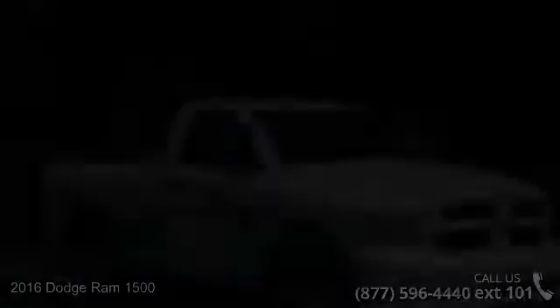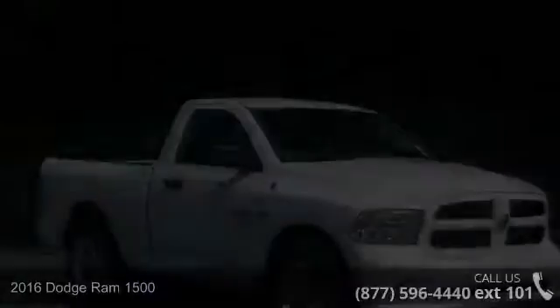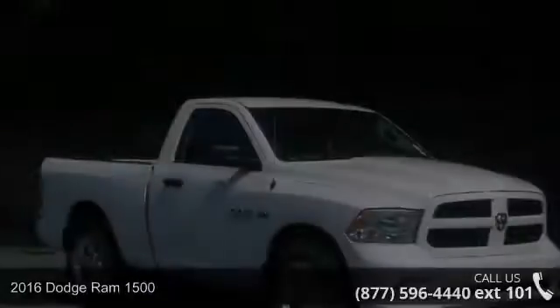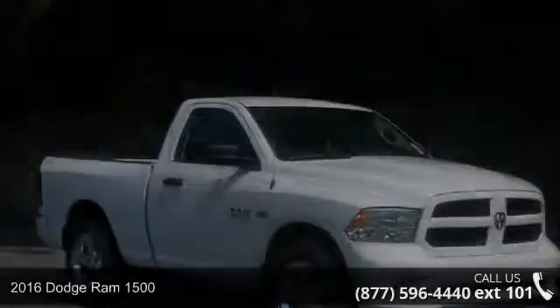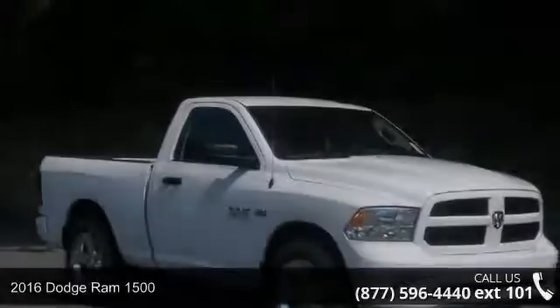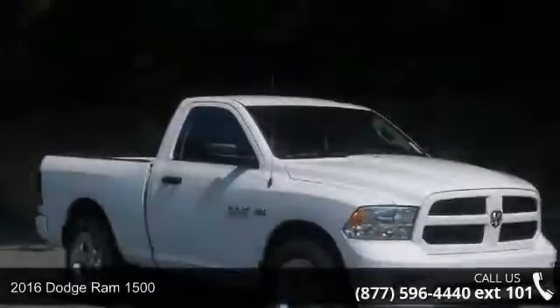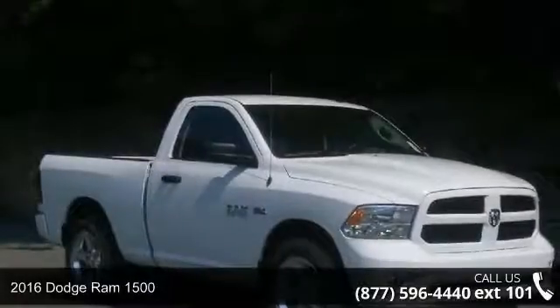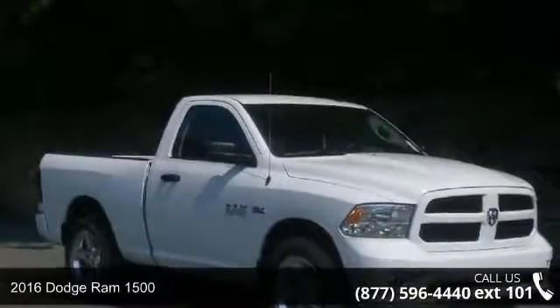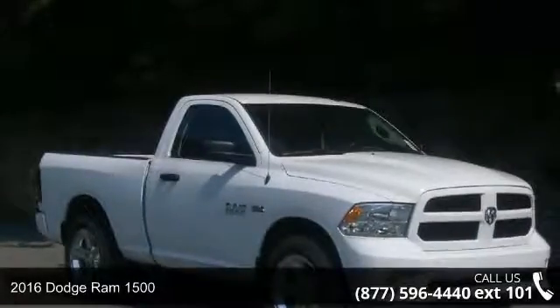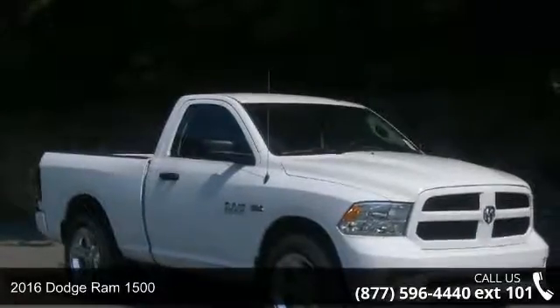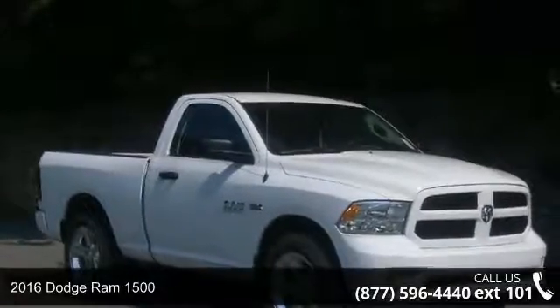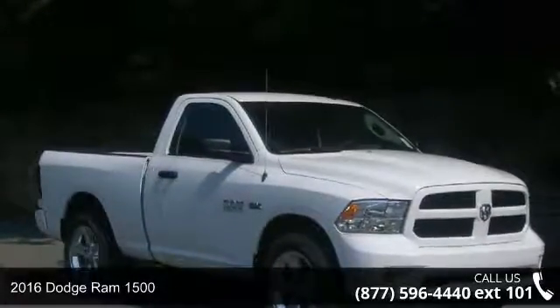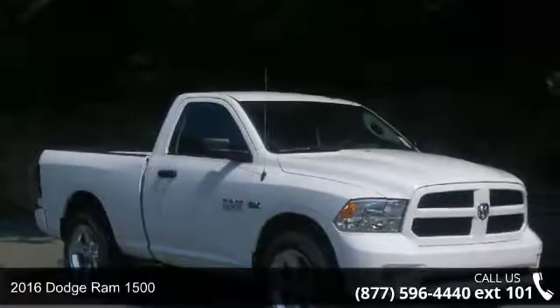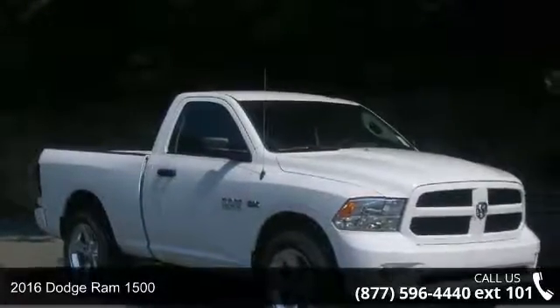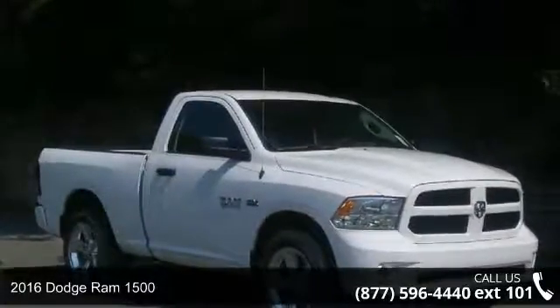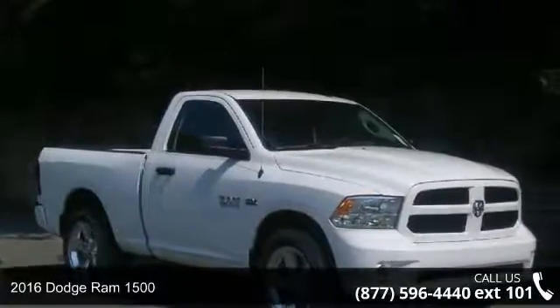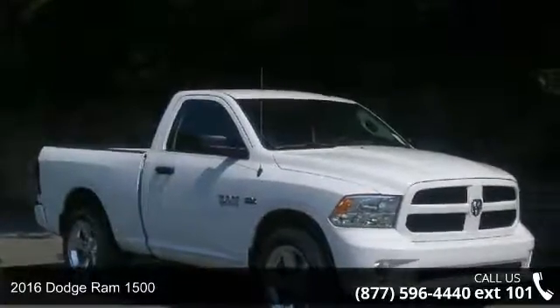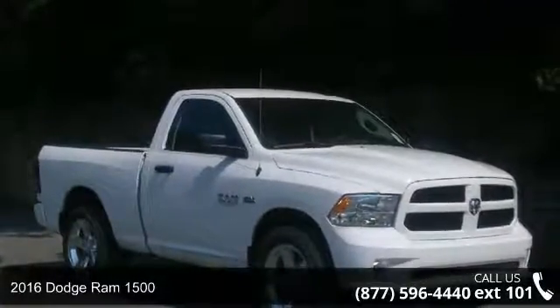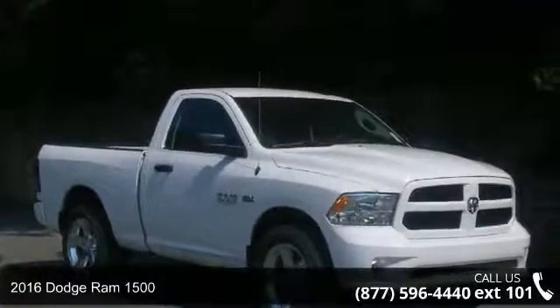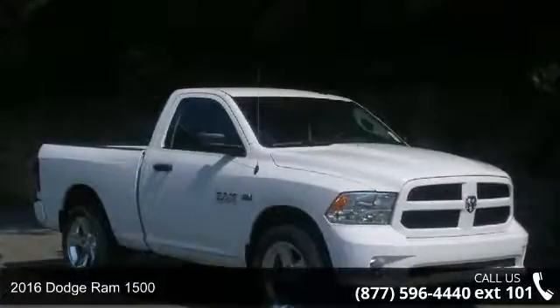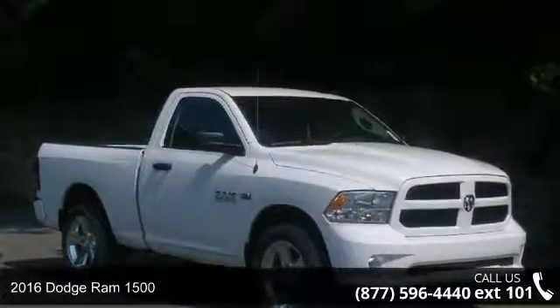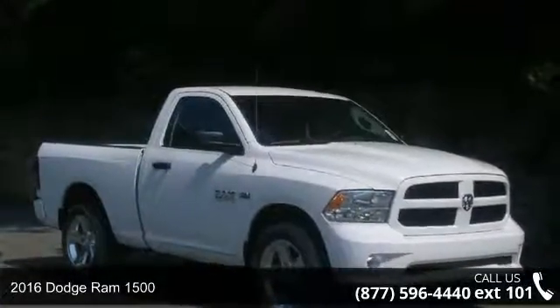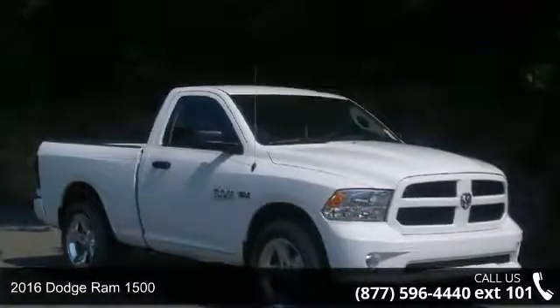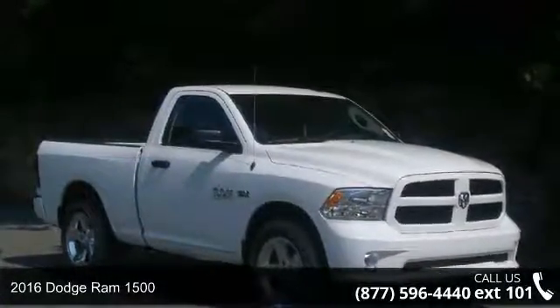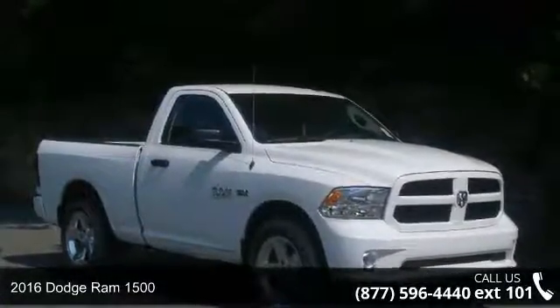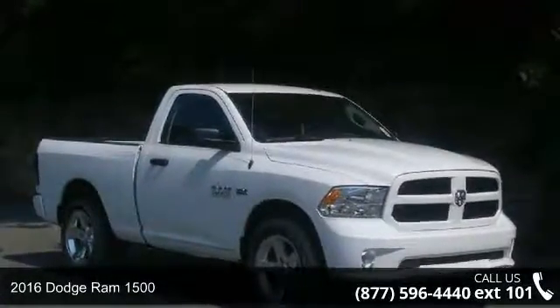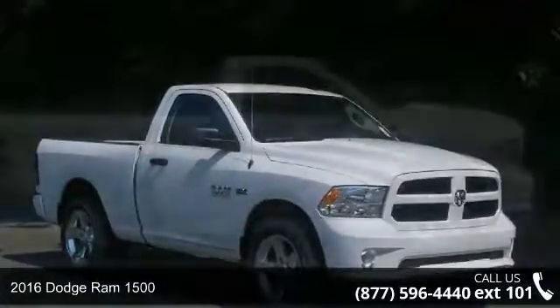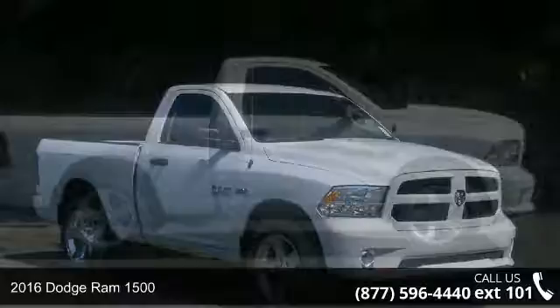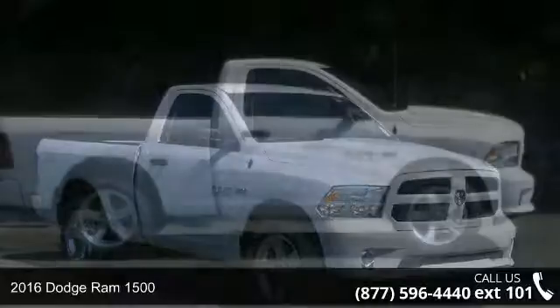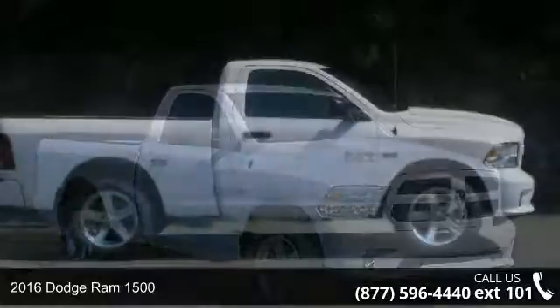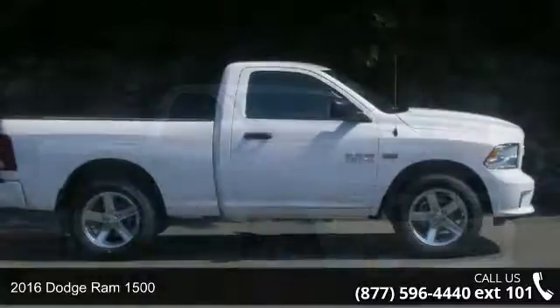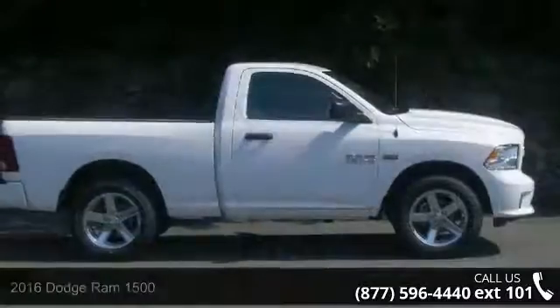Check out this 2016 Dodge Ram 1500. This may be the set of wheels you've been looking for.